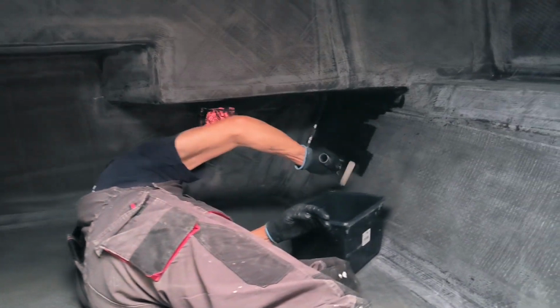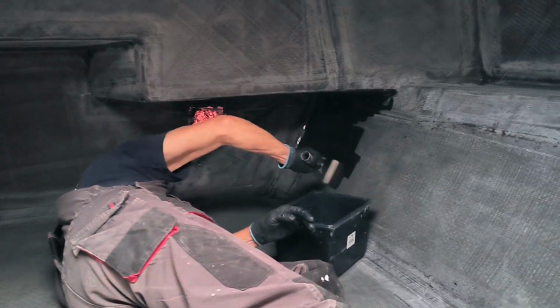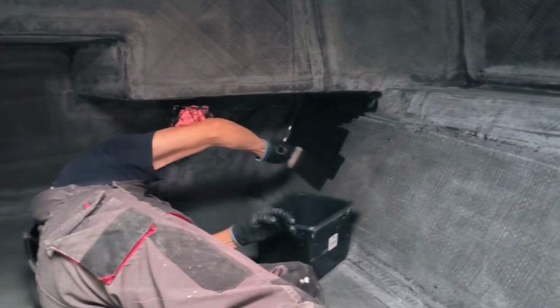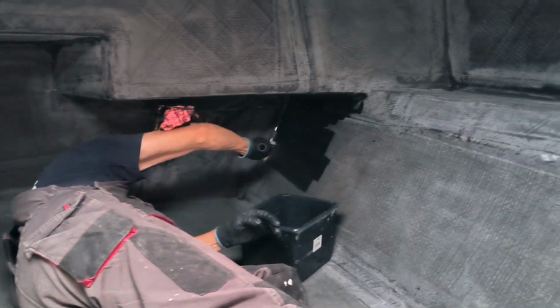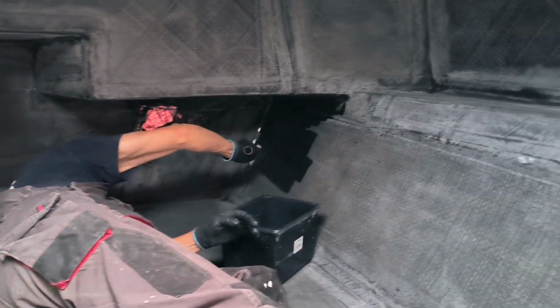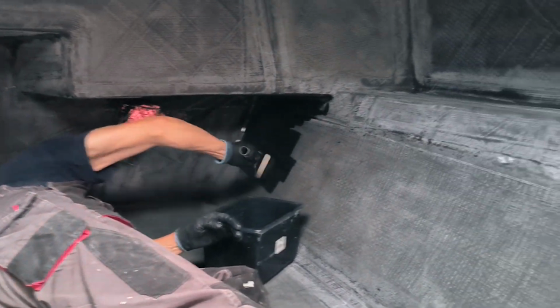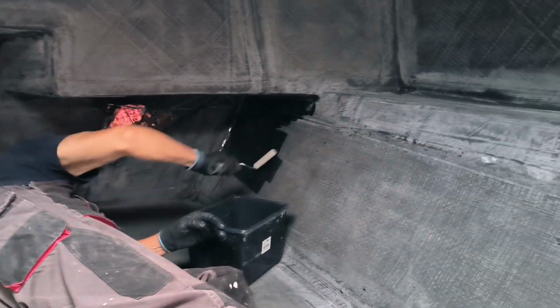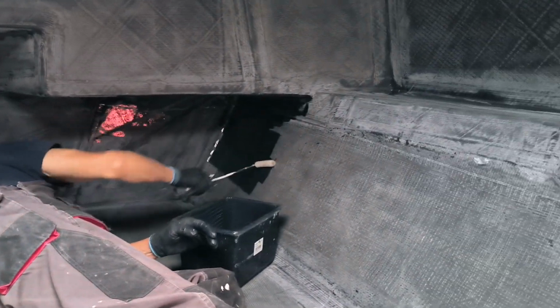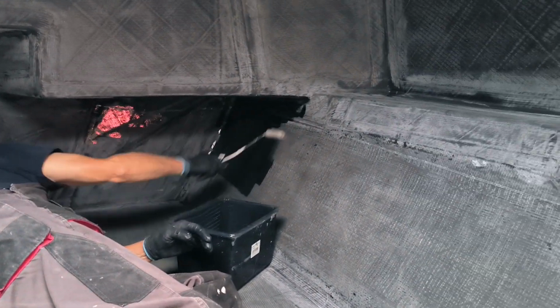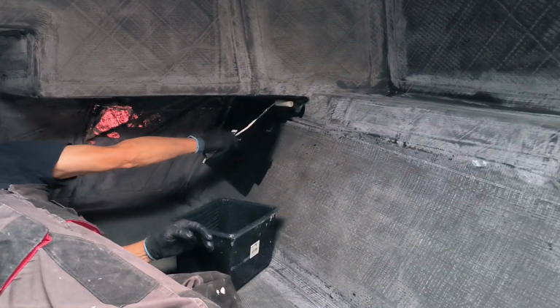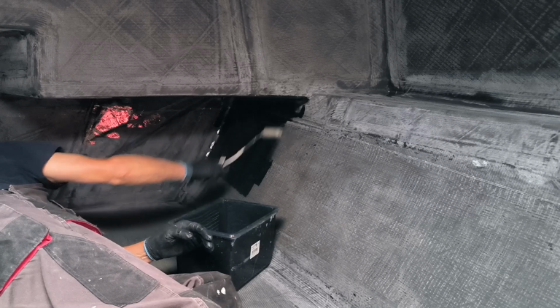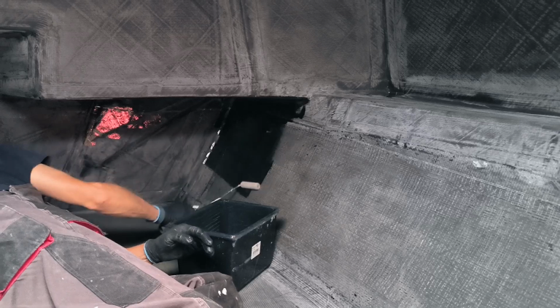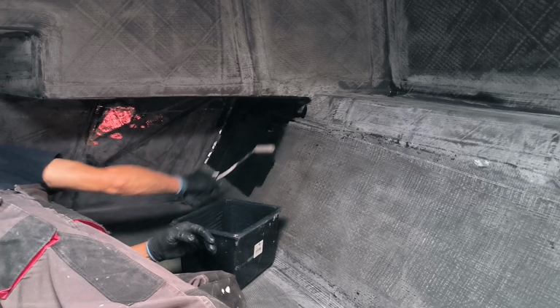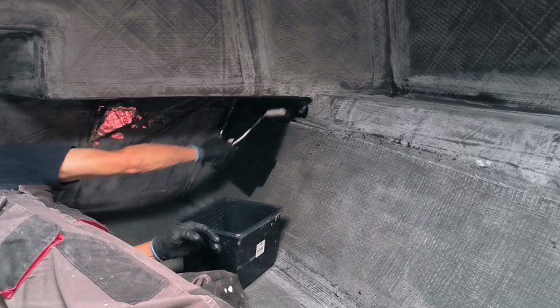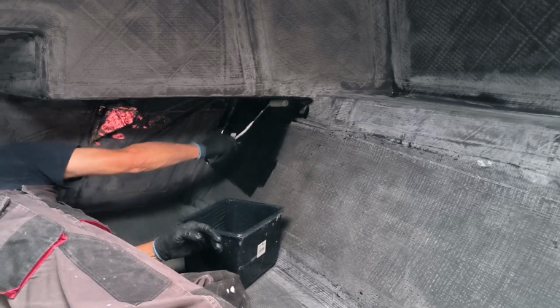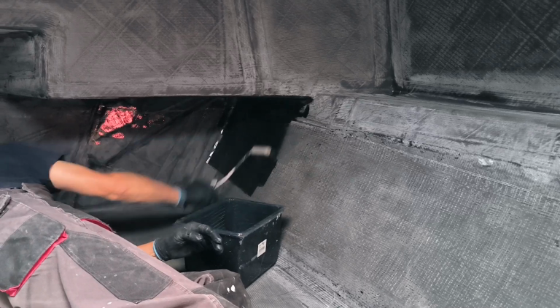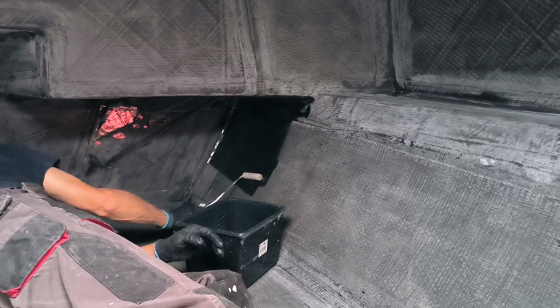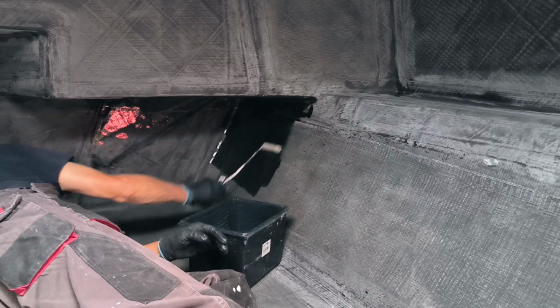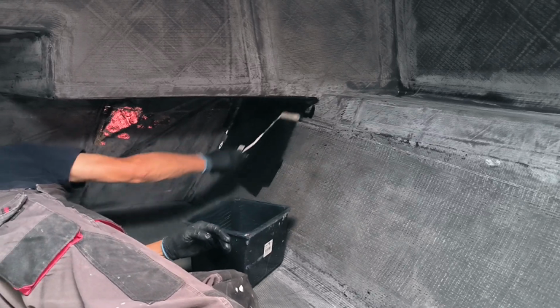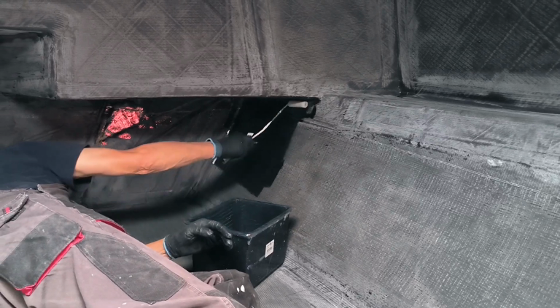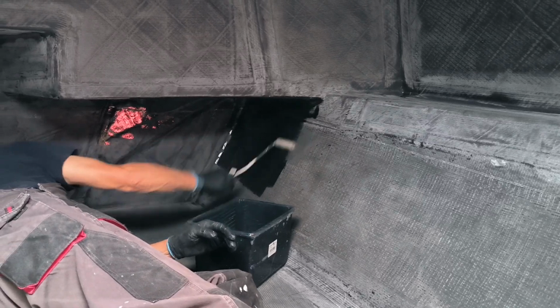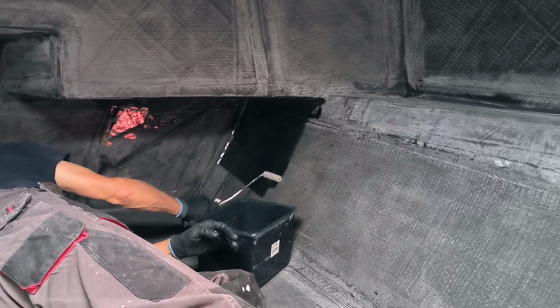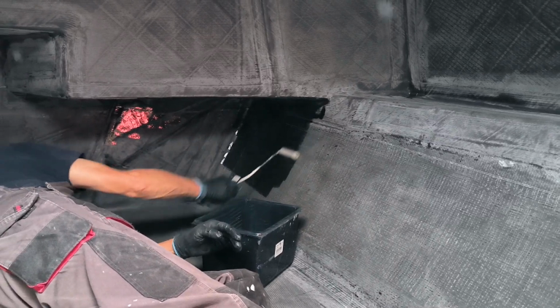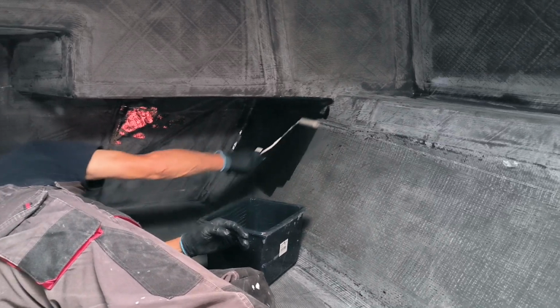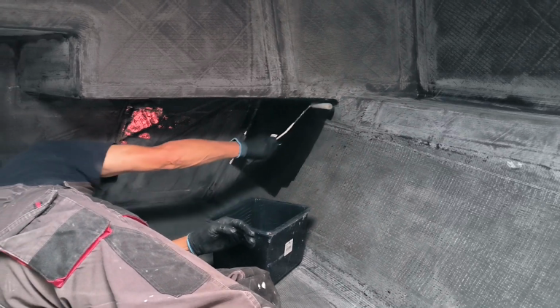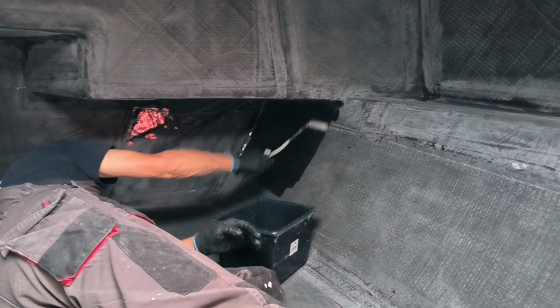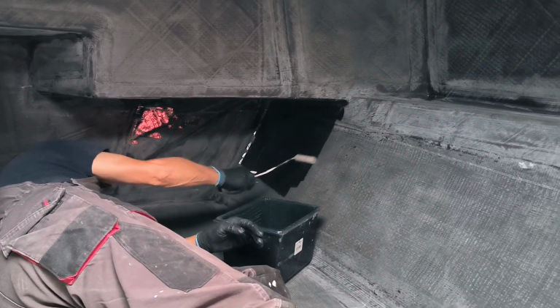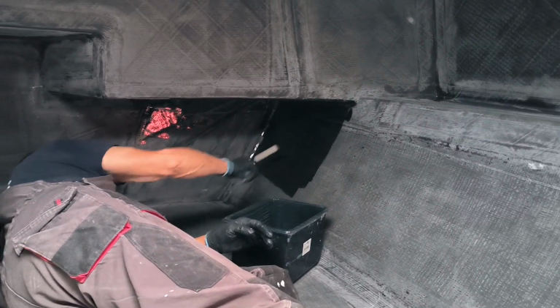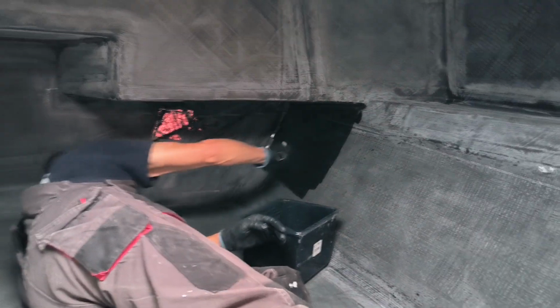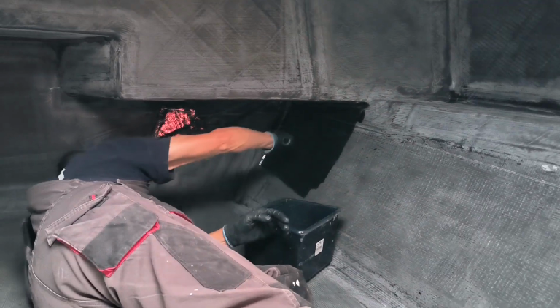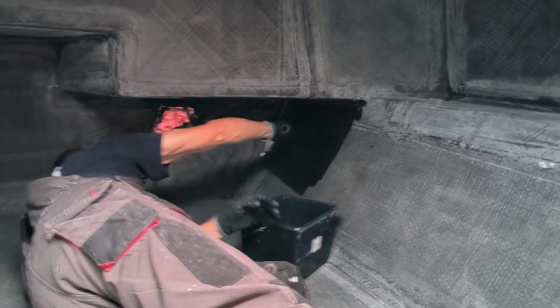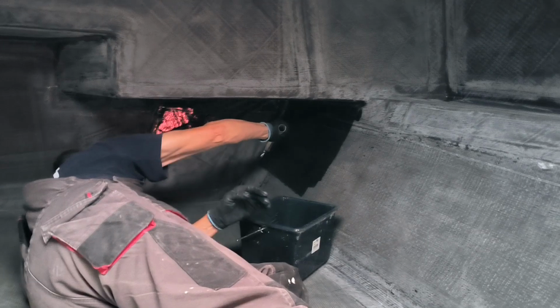In the hulls, we leave this visible, shiny and shimmering carbon fiber structure, but we decided to finish the roof in the salon differently.